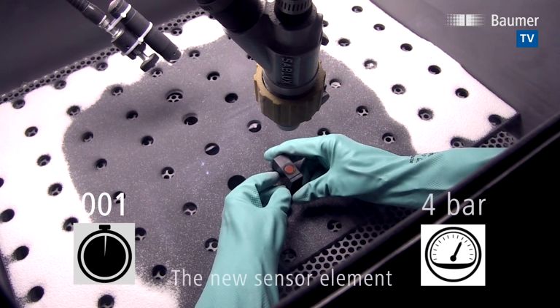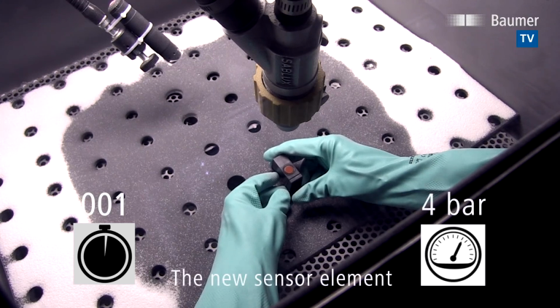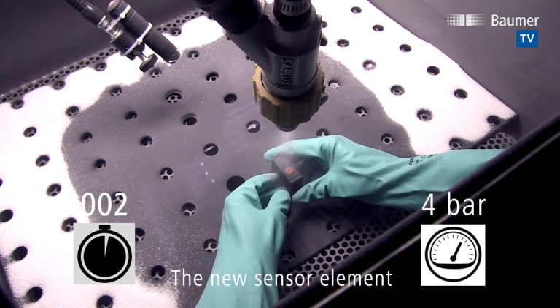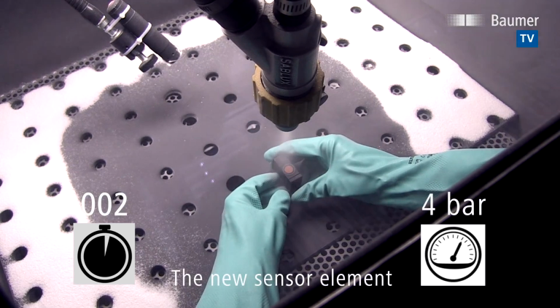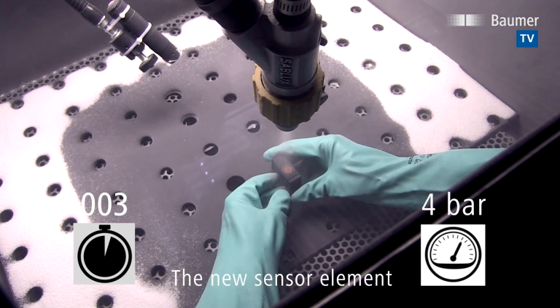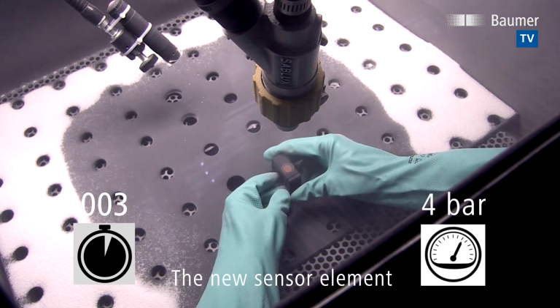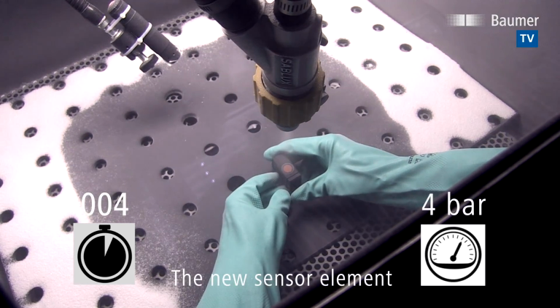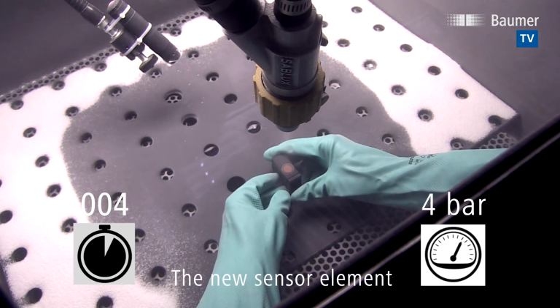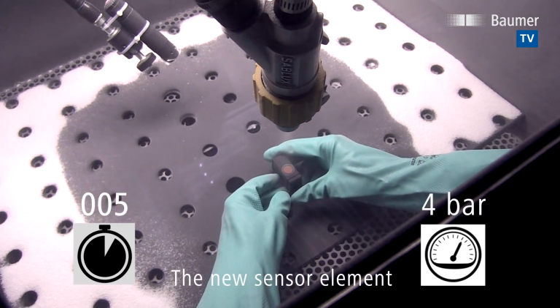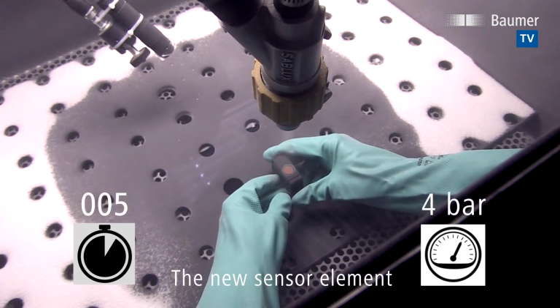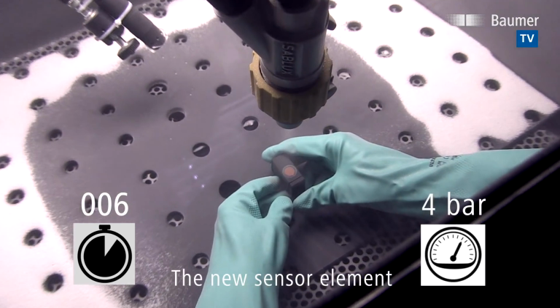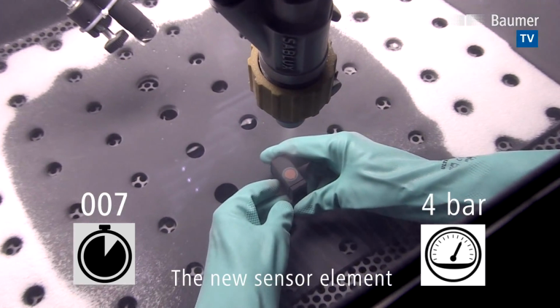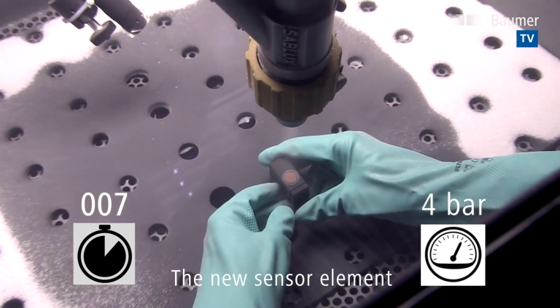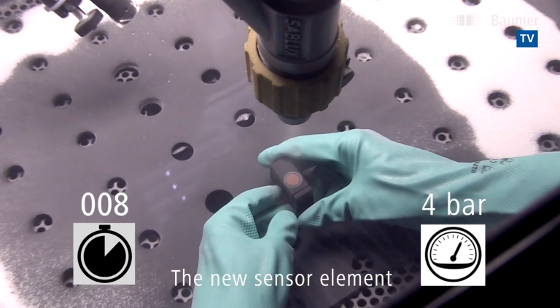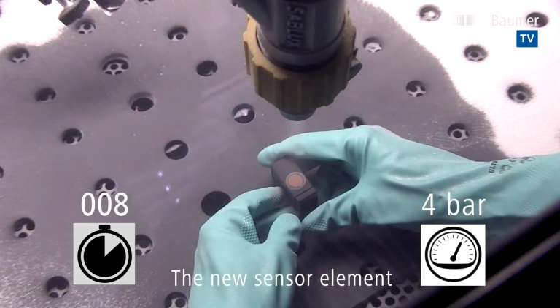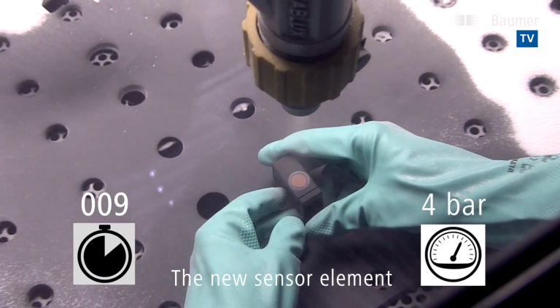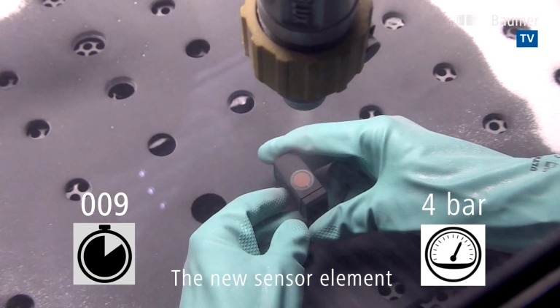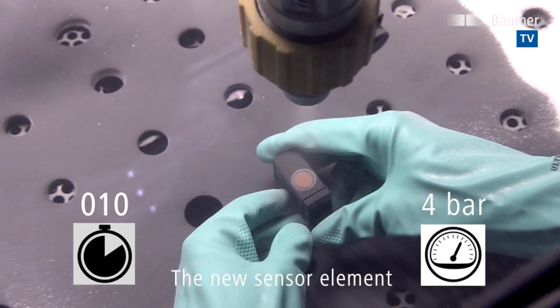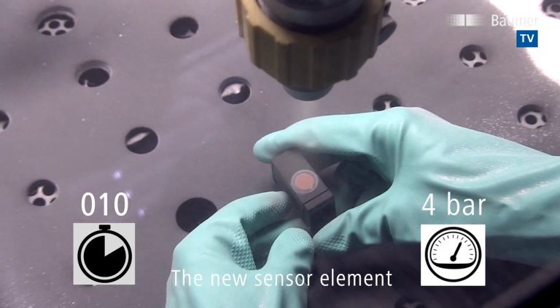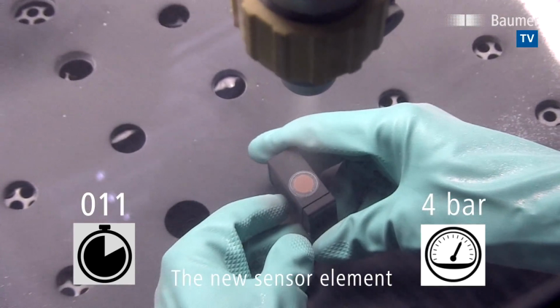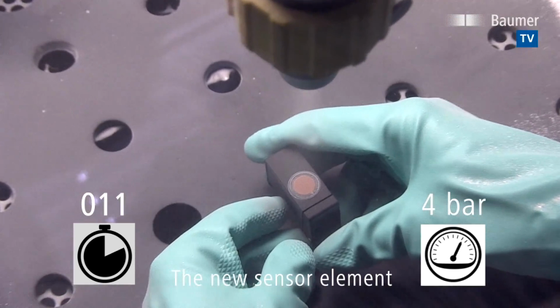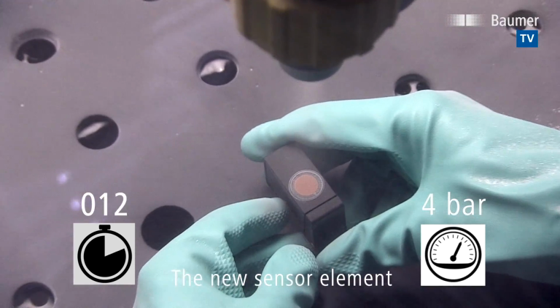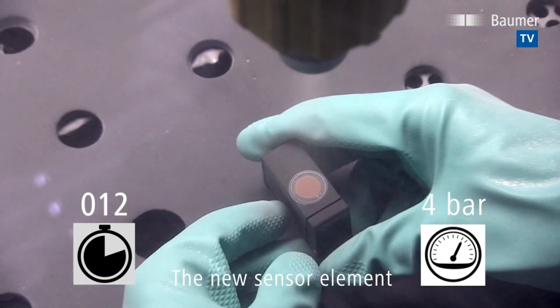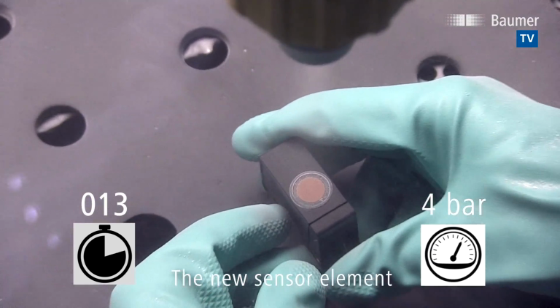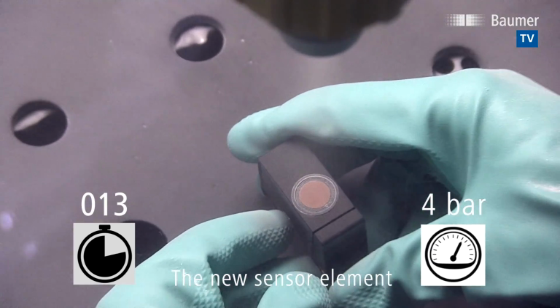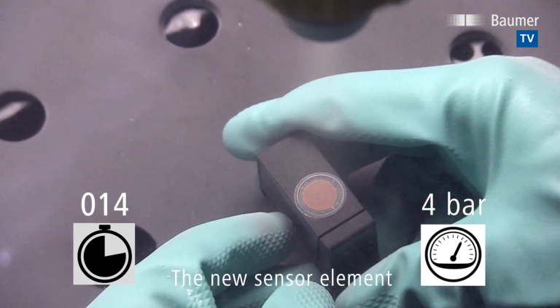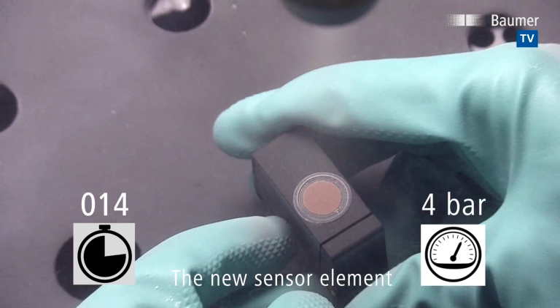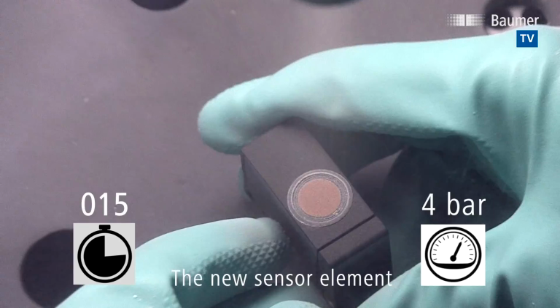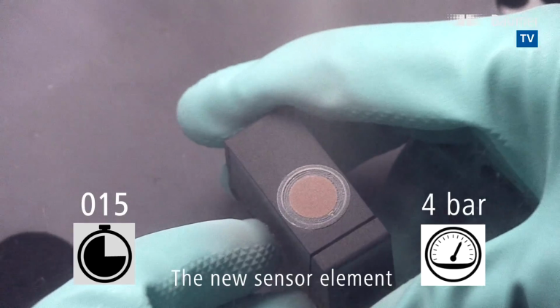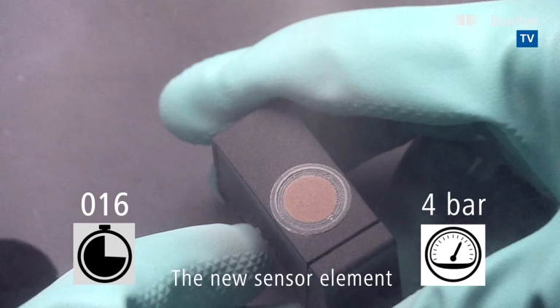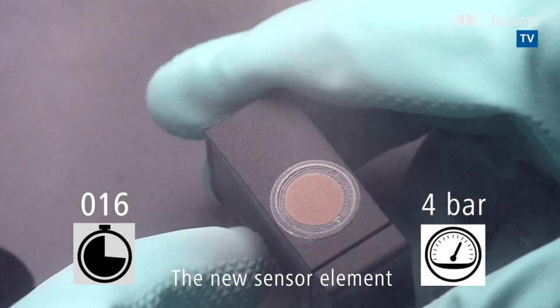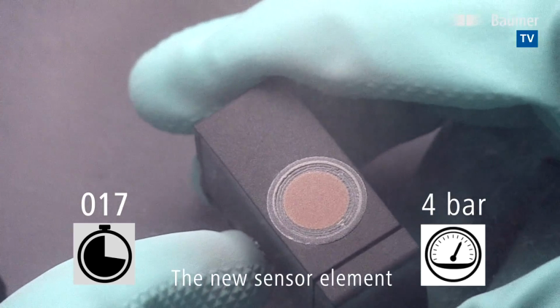And now, let's put the new version with sturdy PEEK film under the same hardness test.